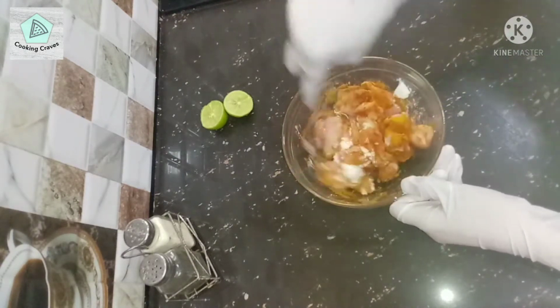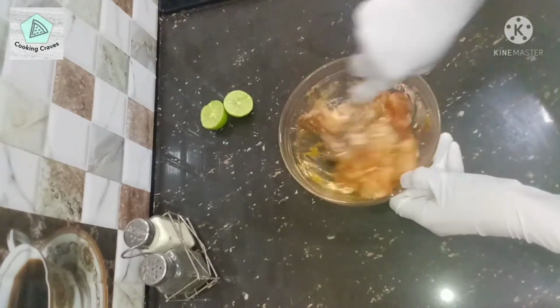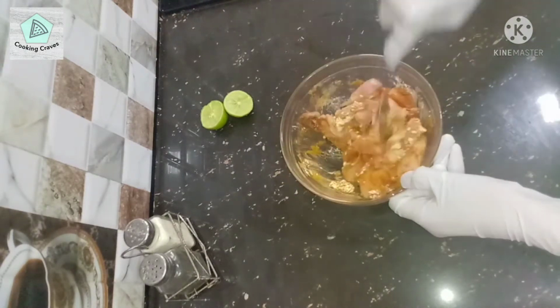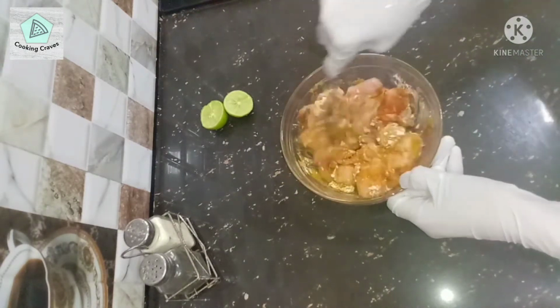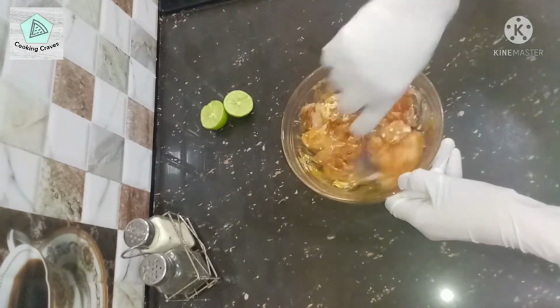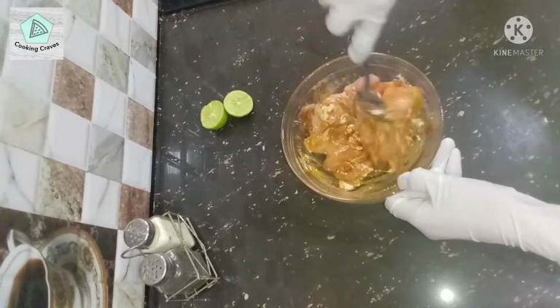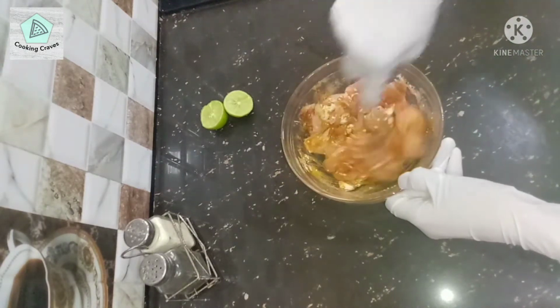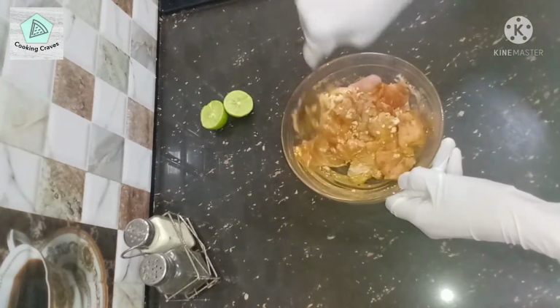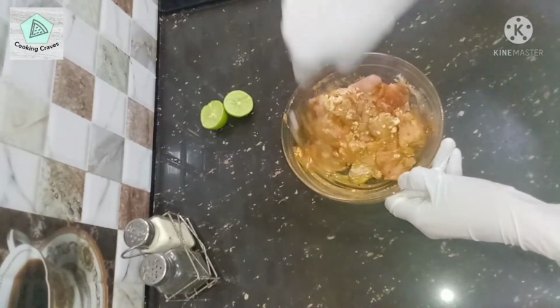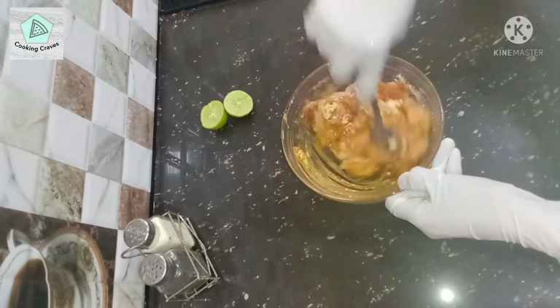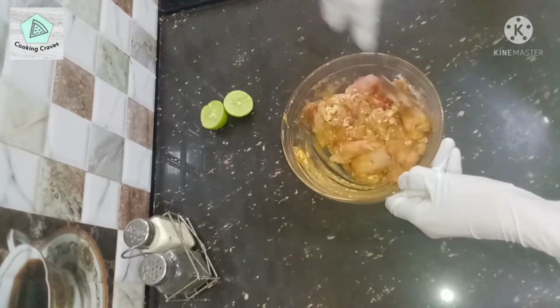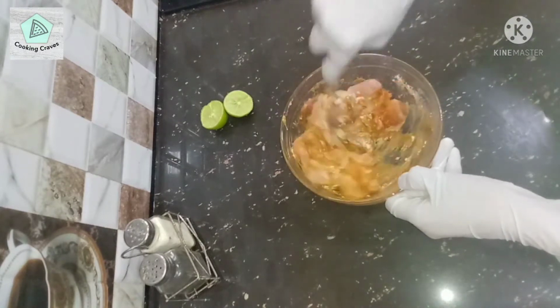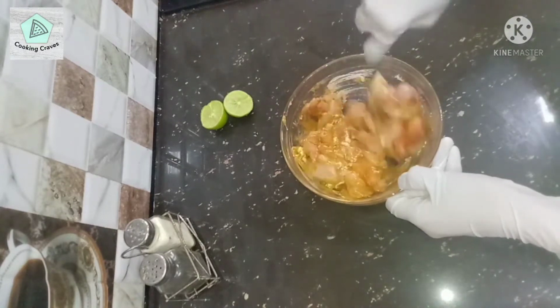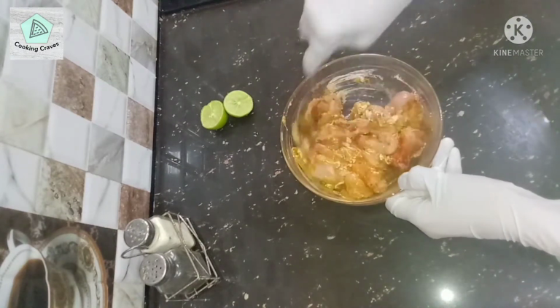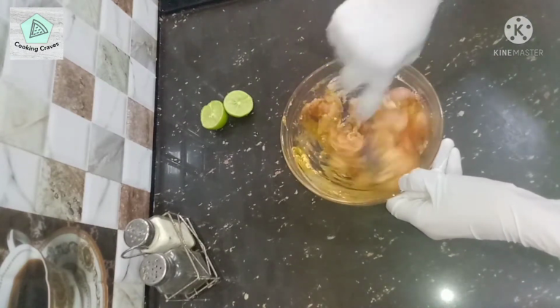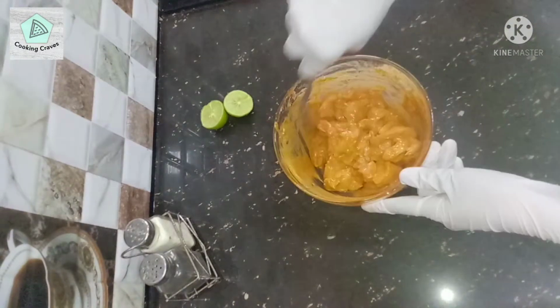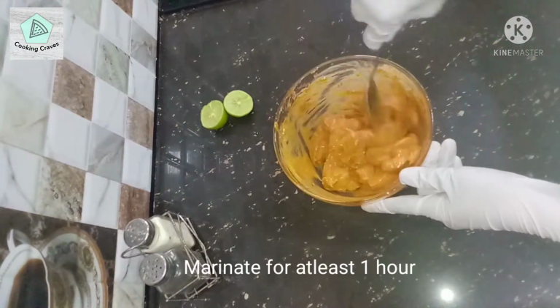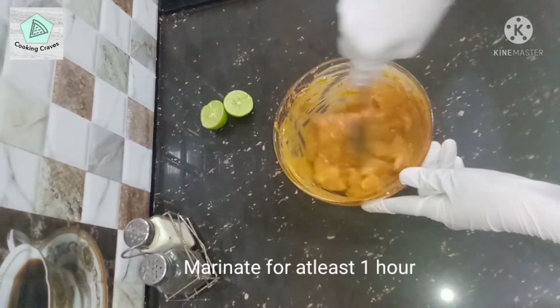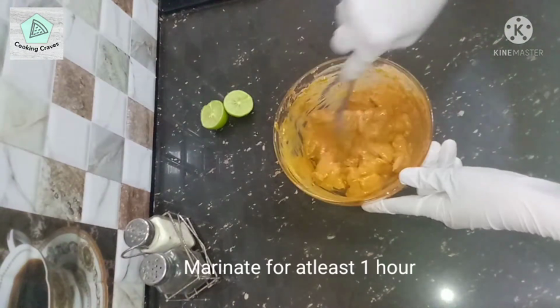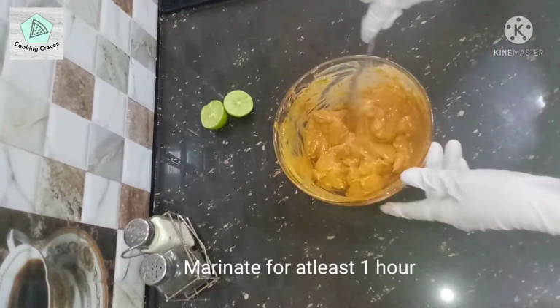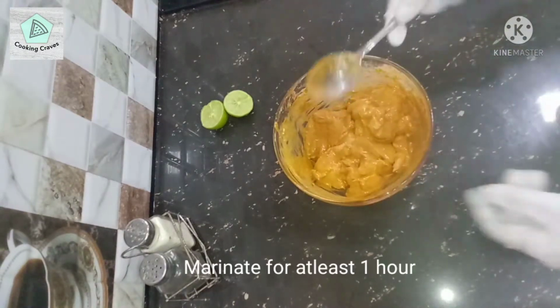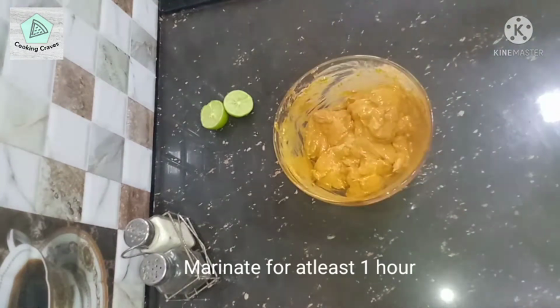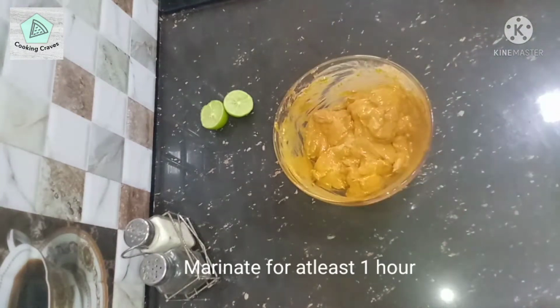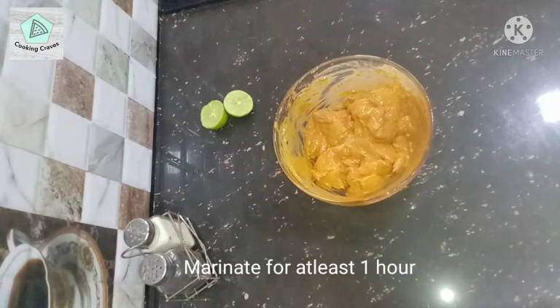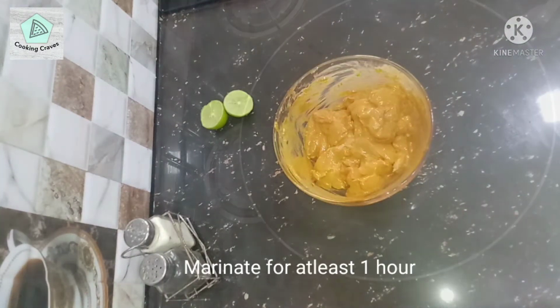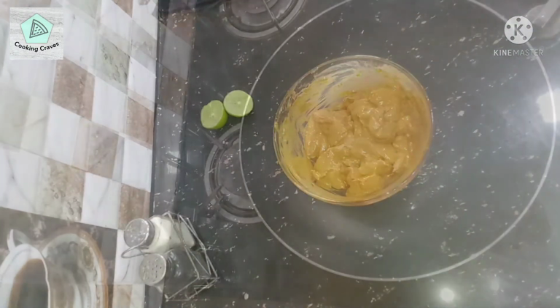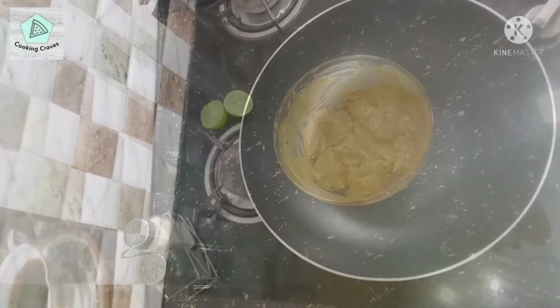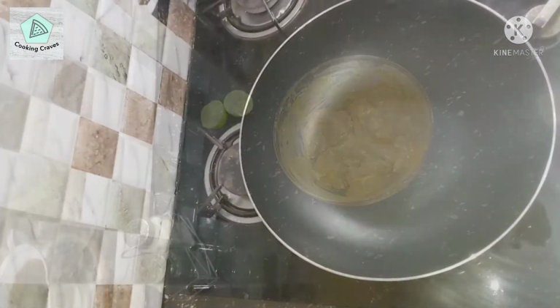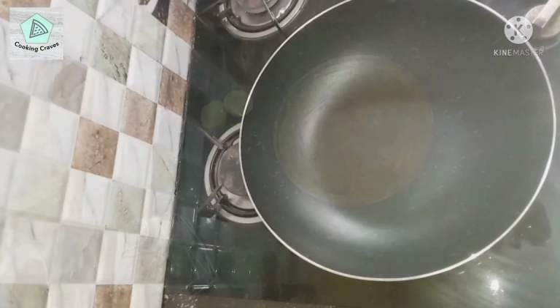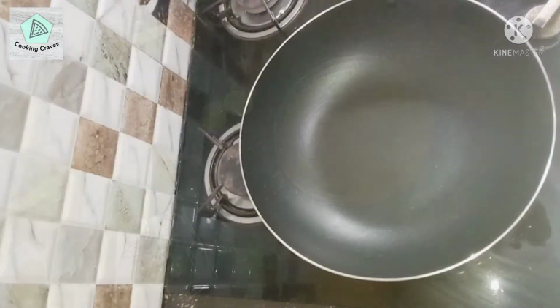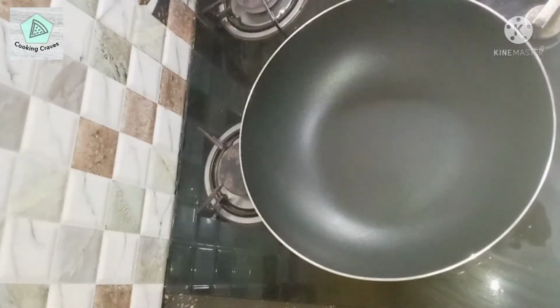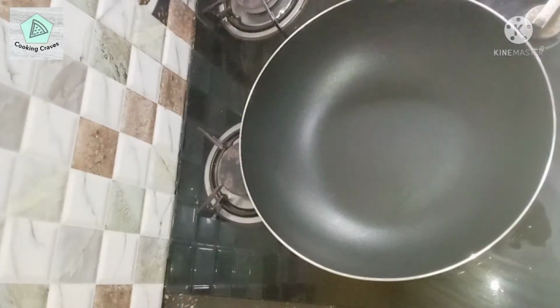Let it marinate for at least 1 hour. For best results, marinate in the fridge overnight.